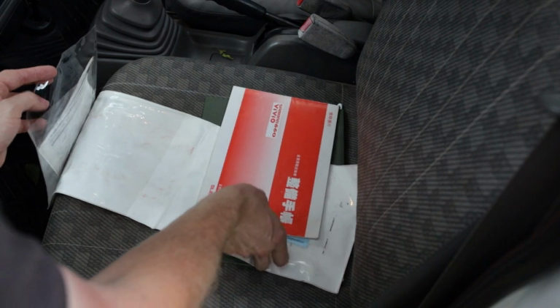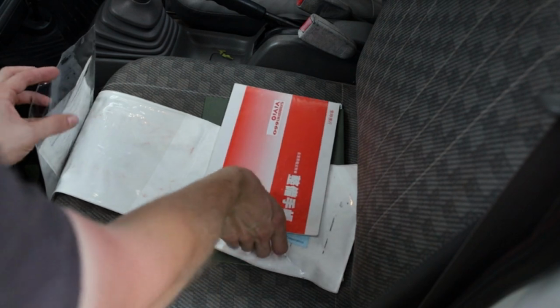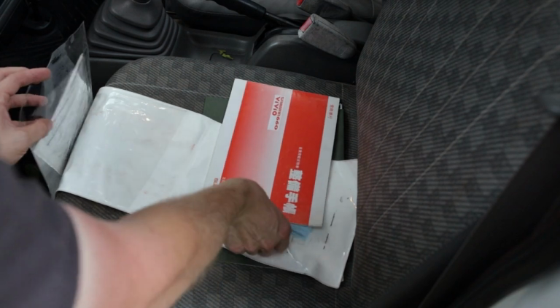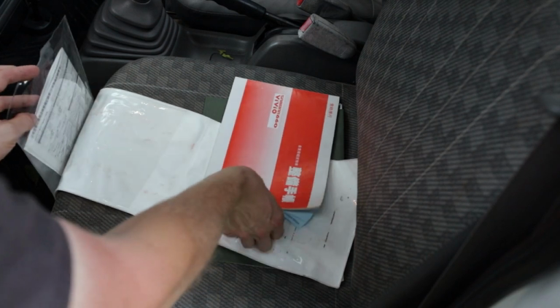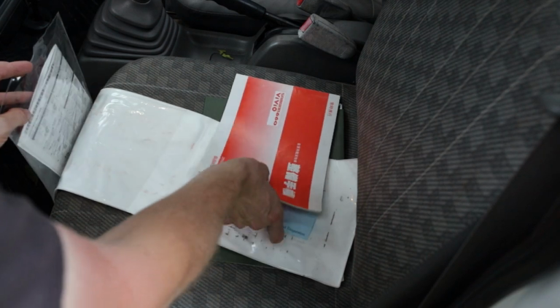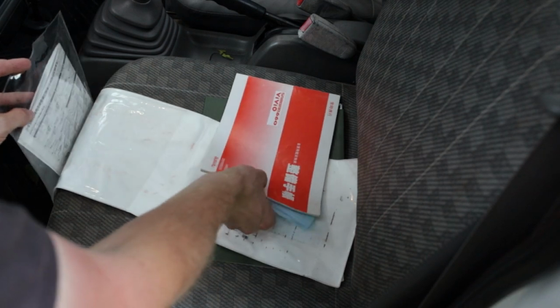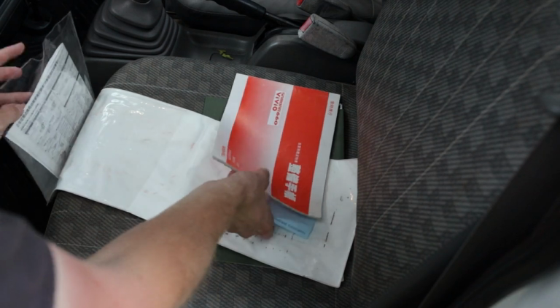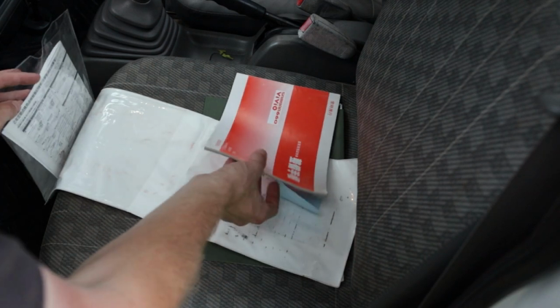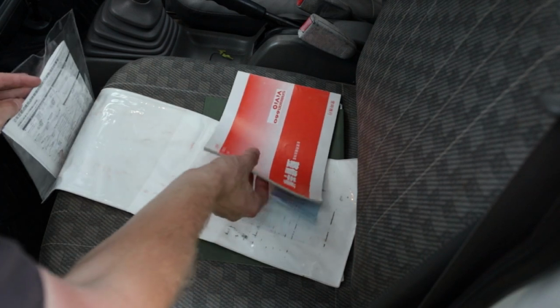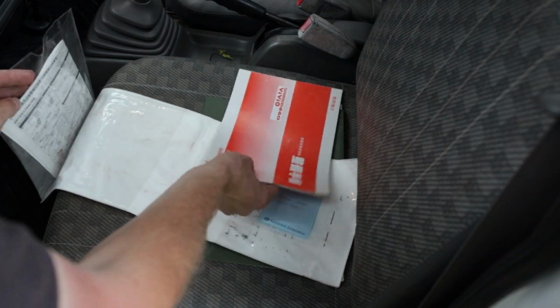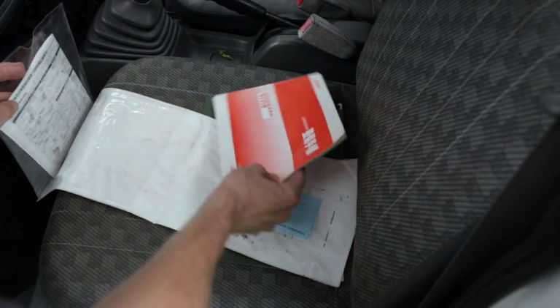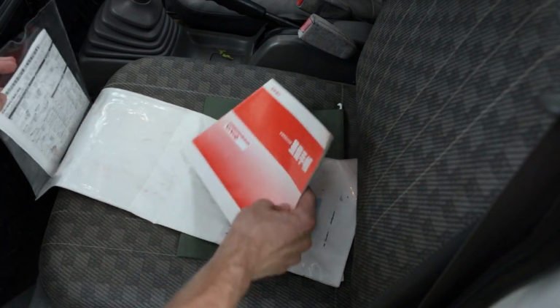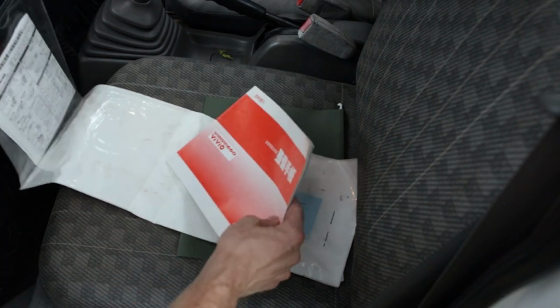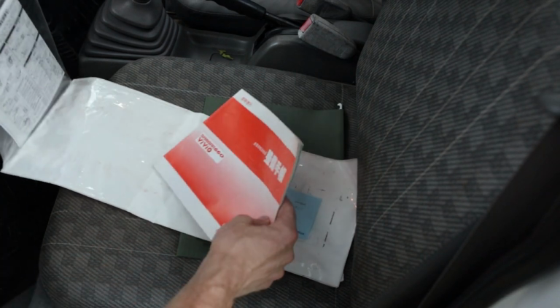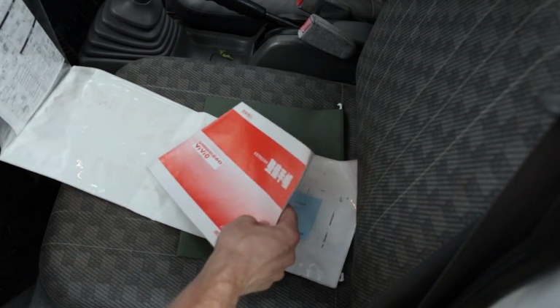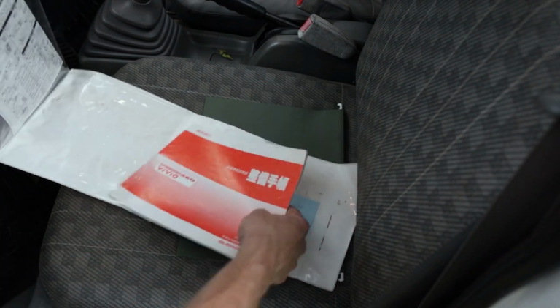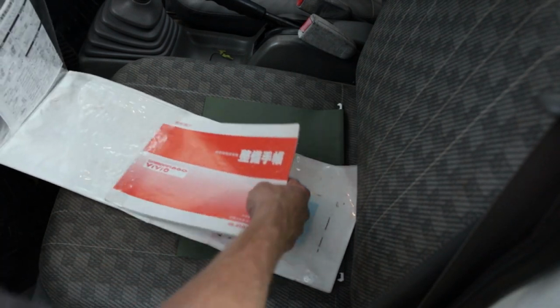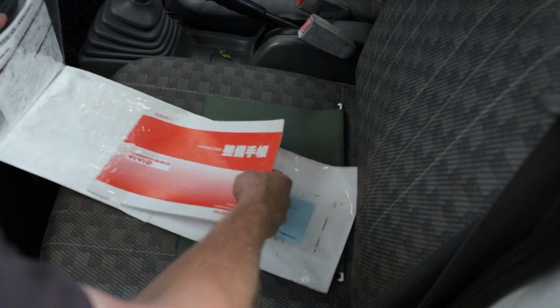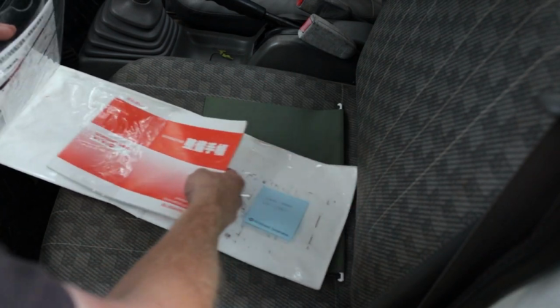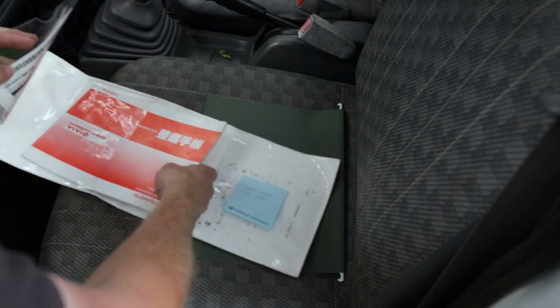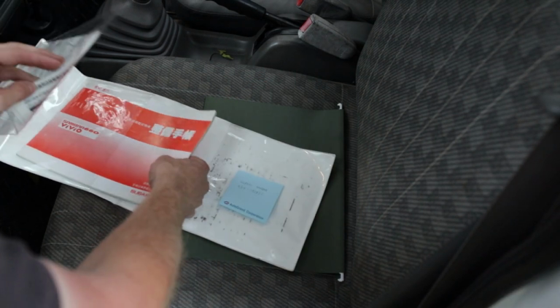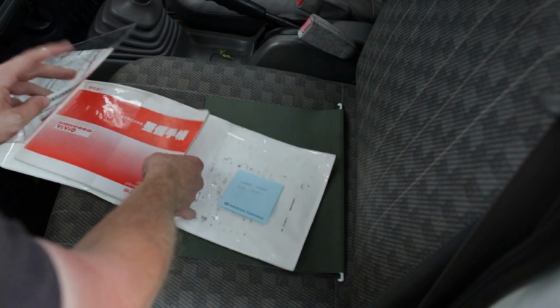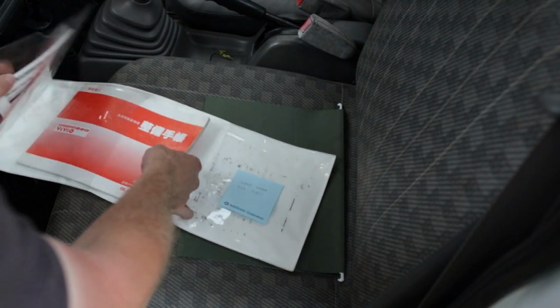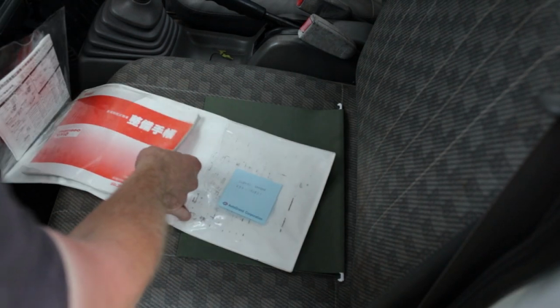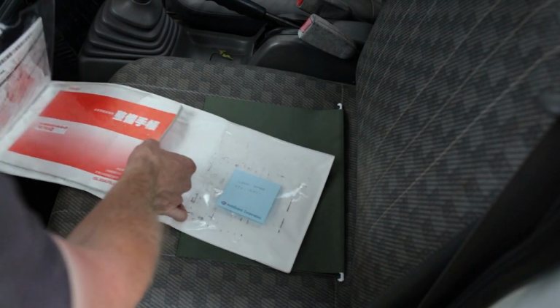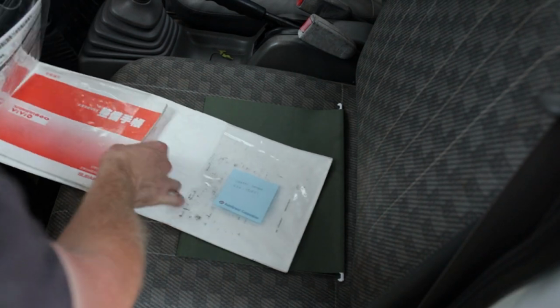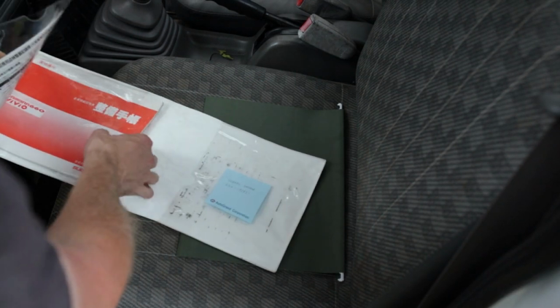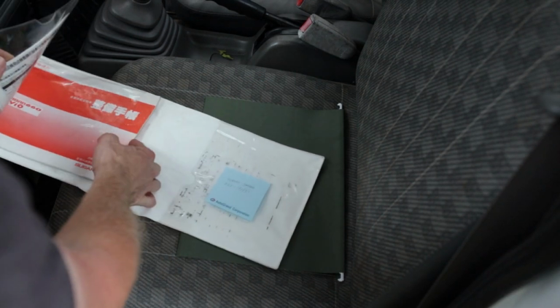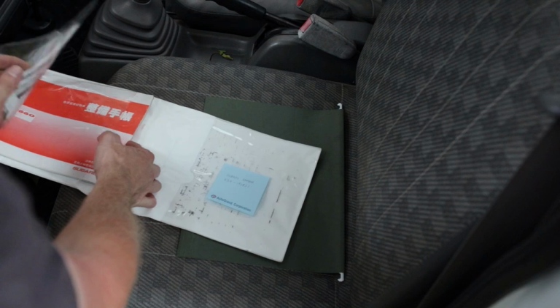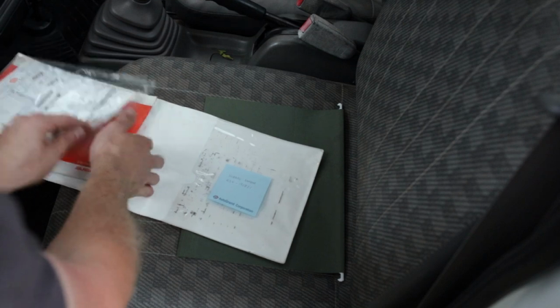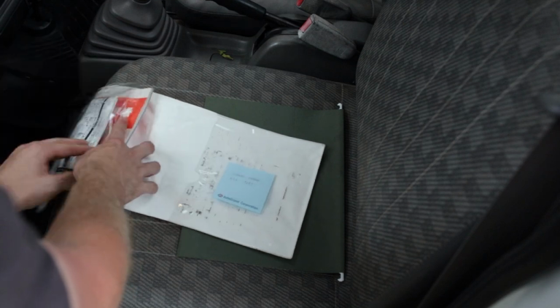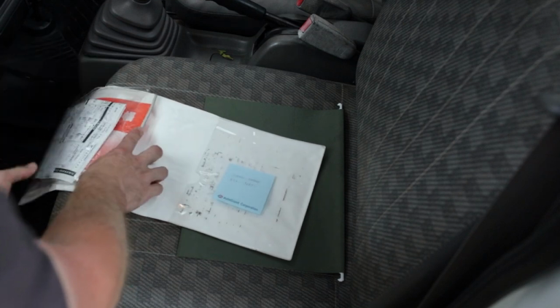I like having that information. I wish I had an owner's manual for it, but unfortunately that was not included.